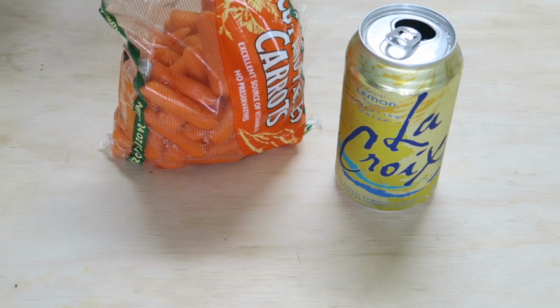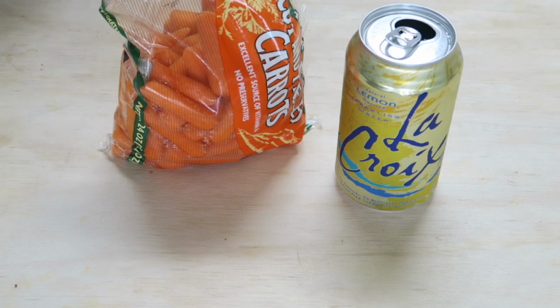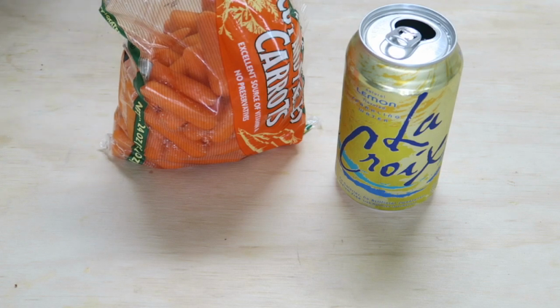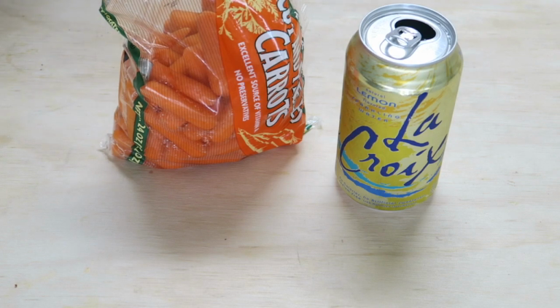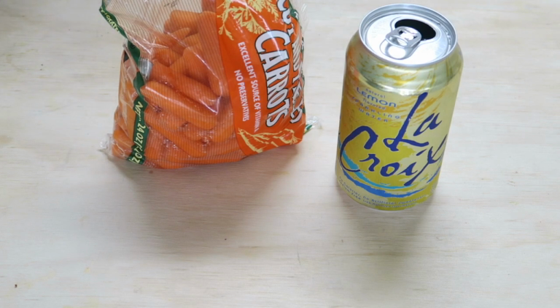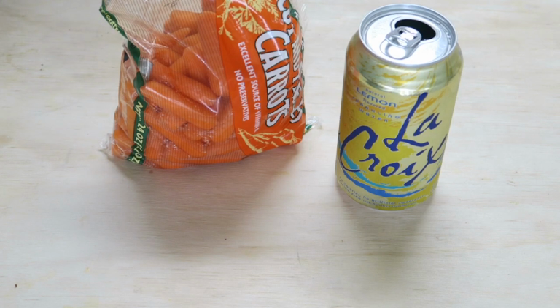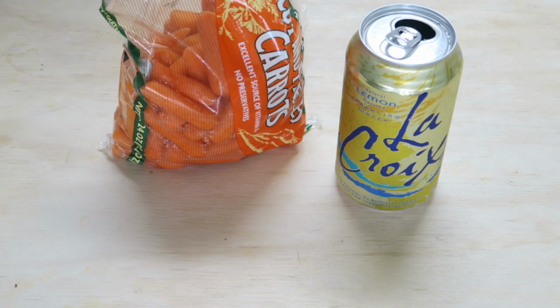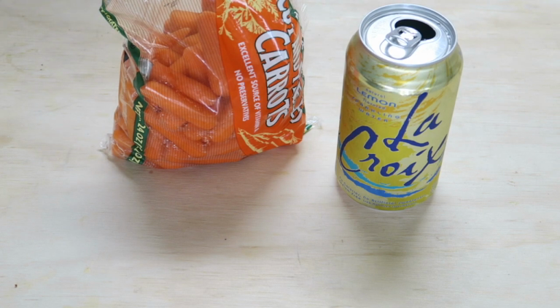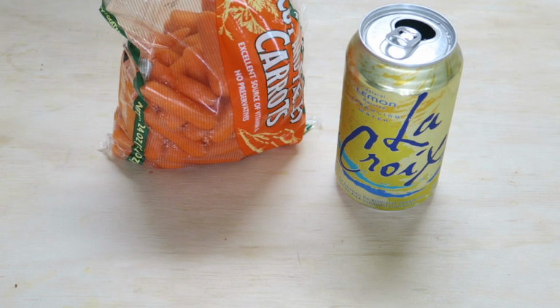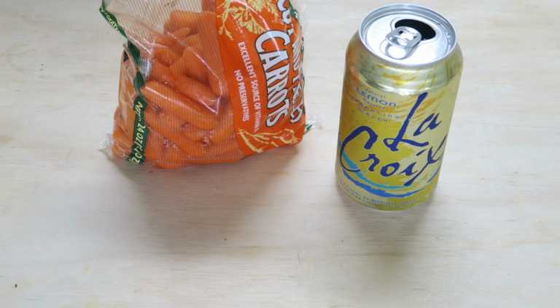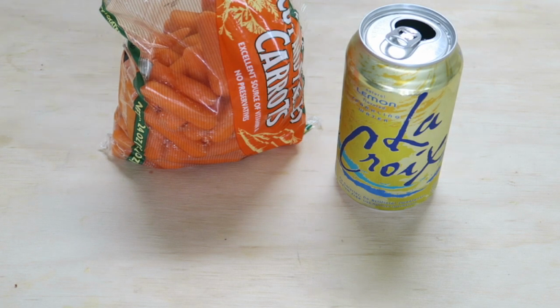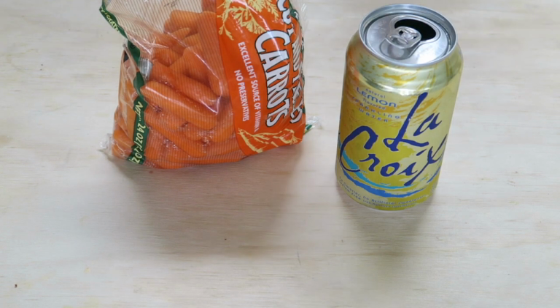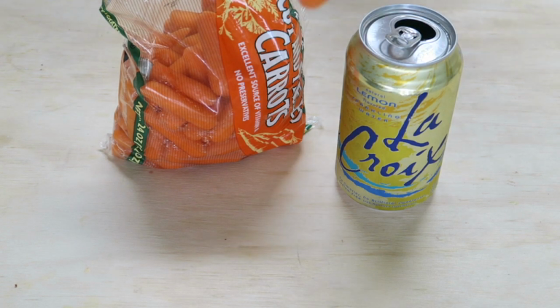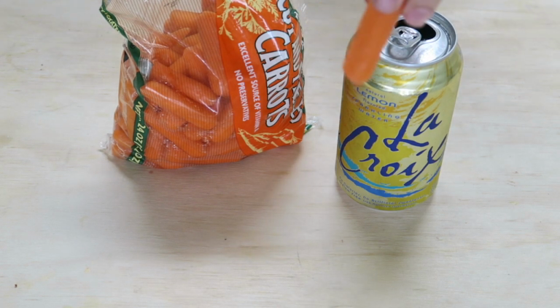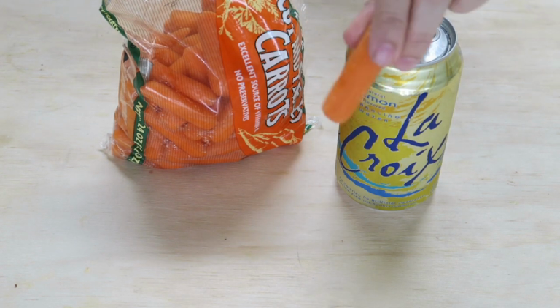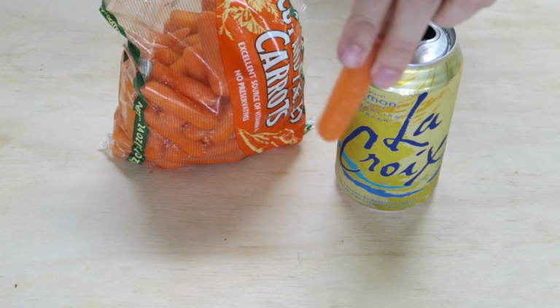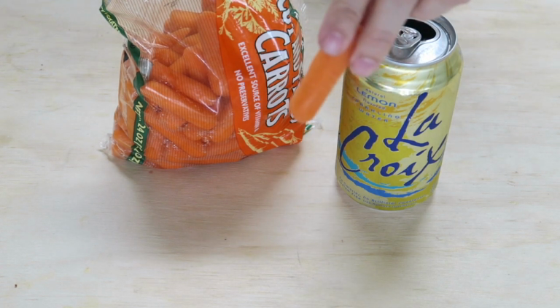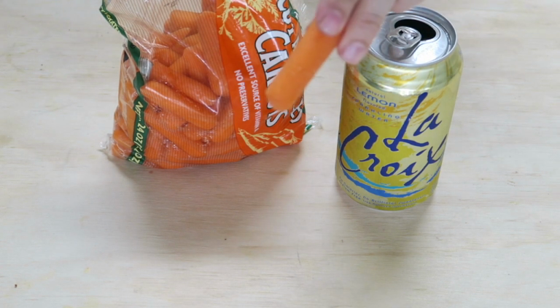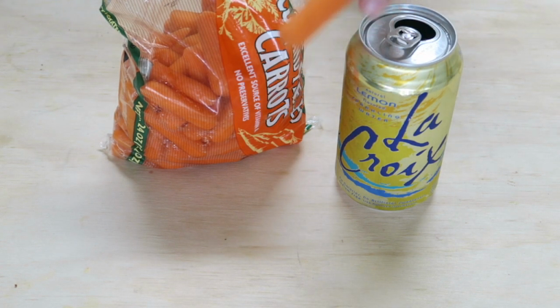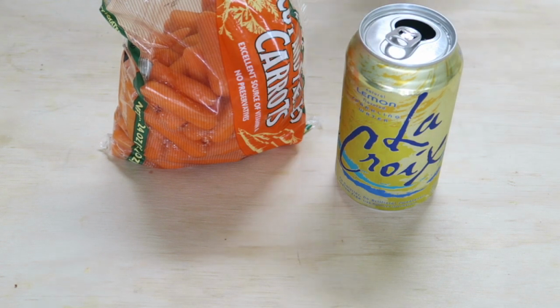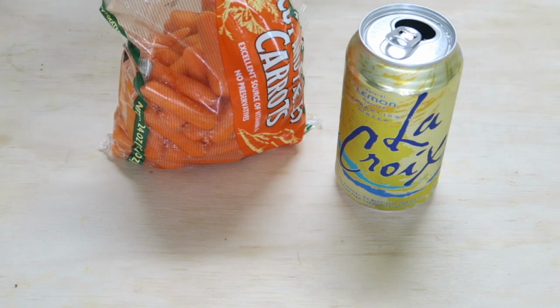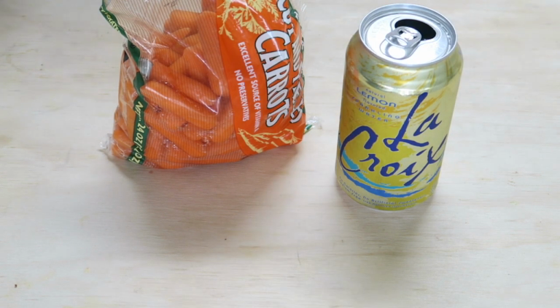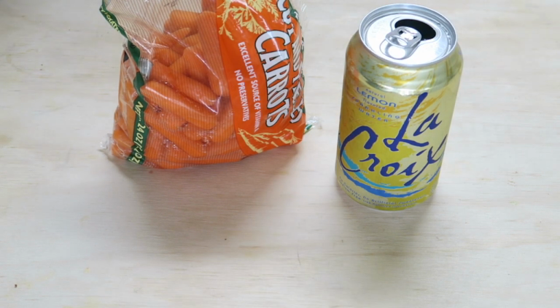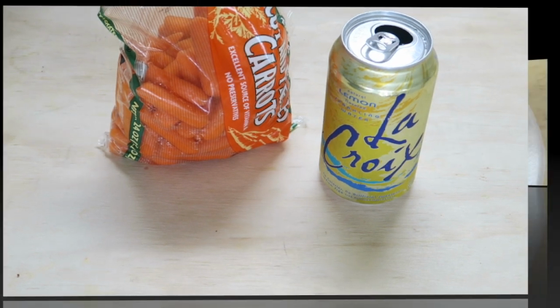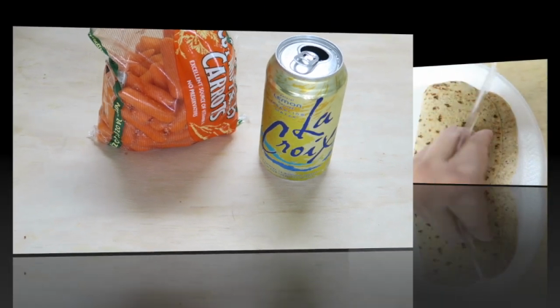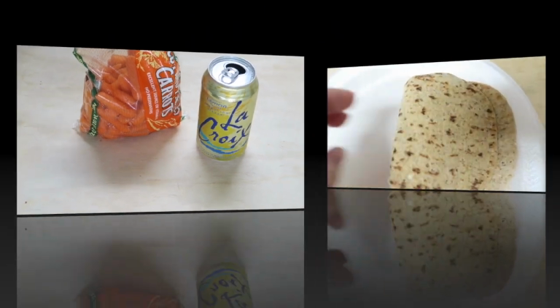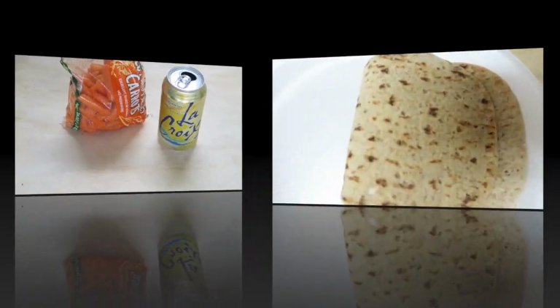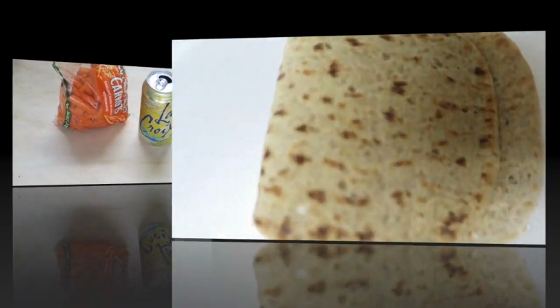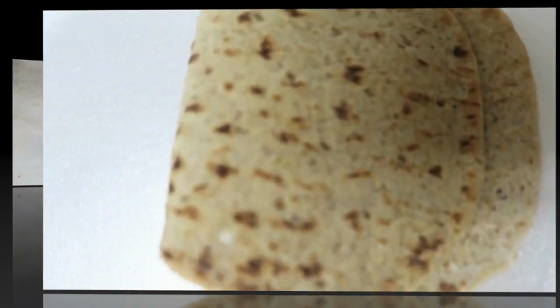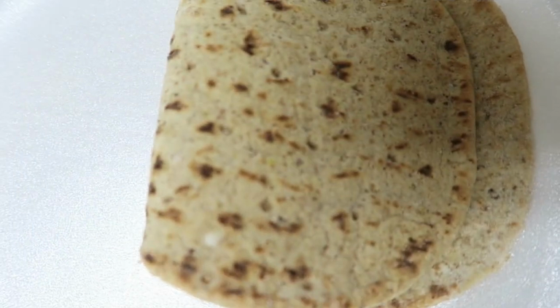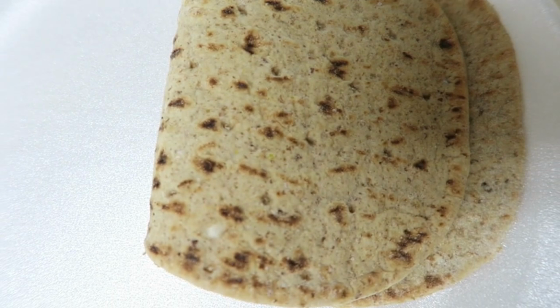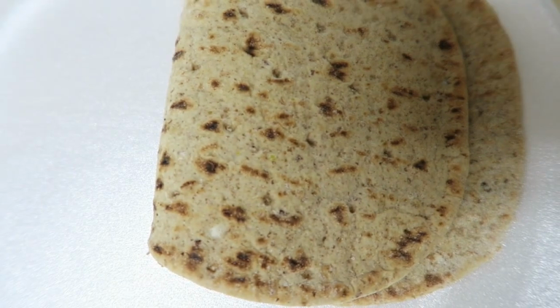For snack, I had baby carrots and this lemon sparkling water. I love the lemon one the best.